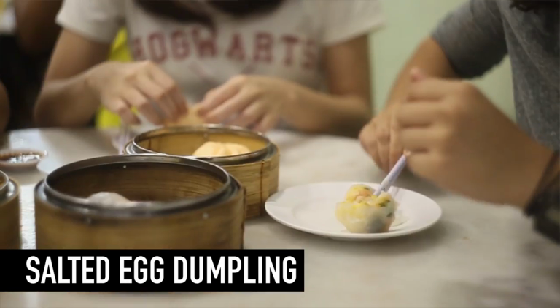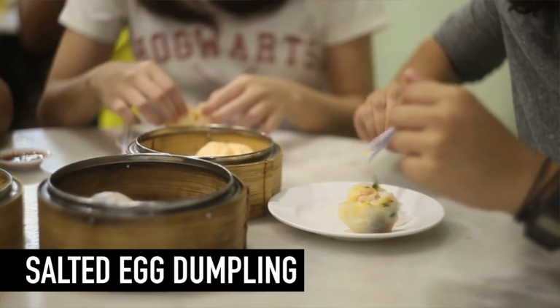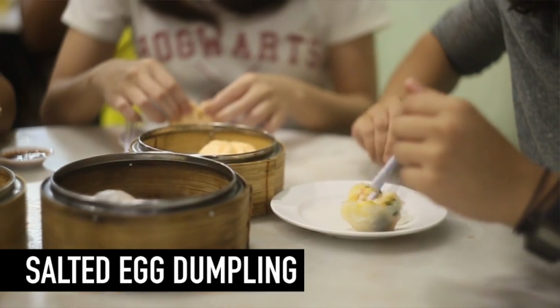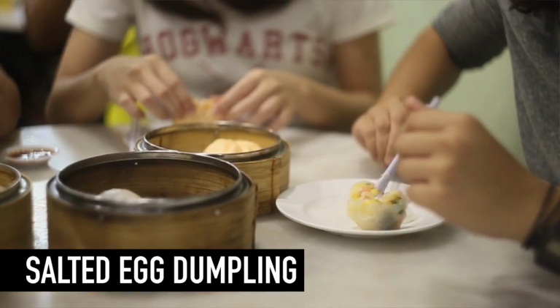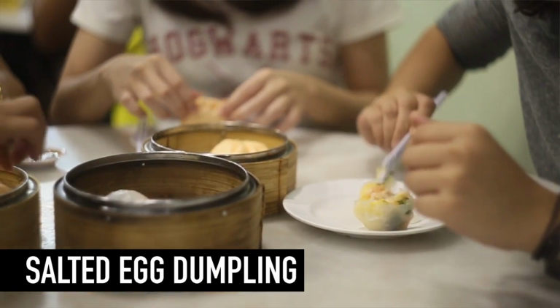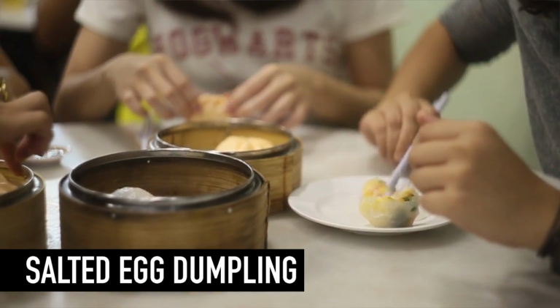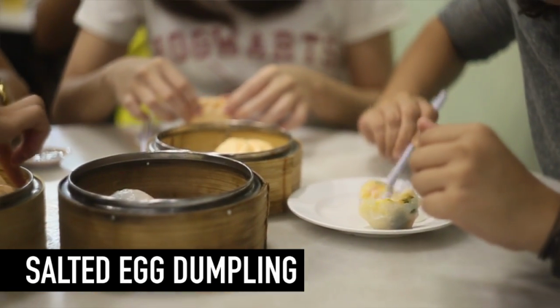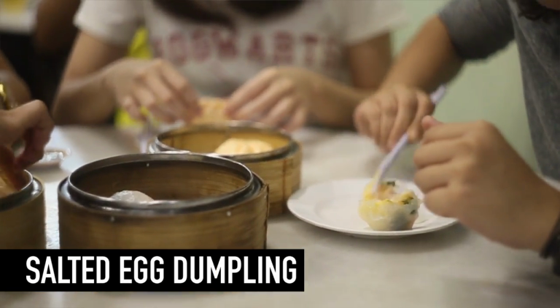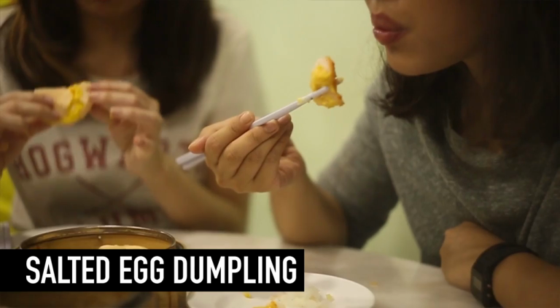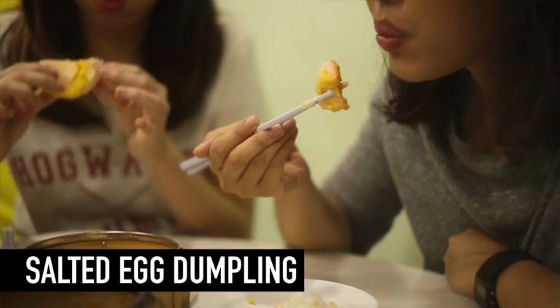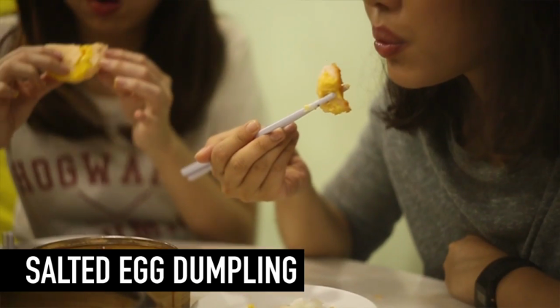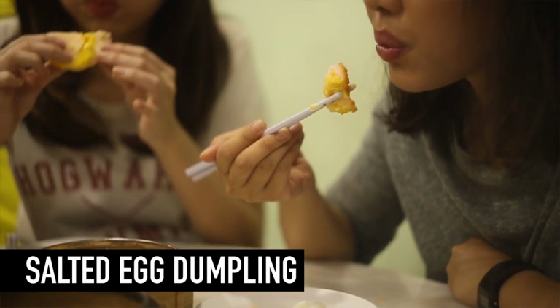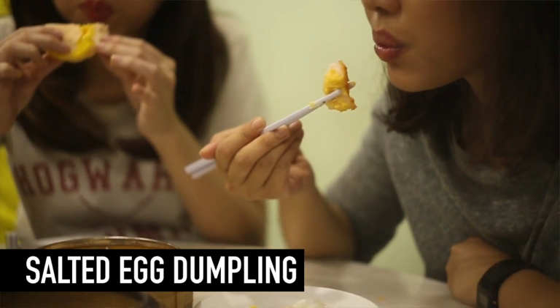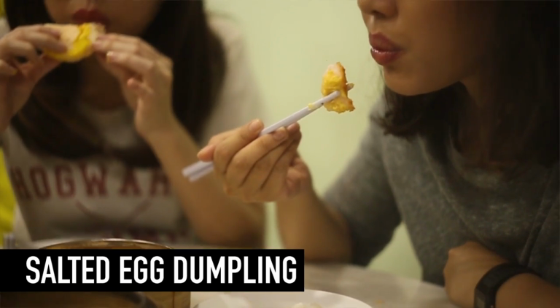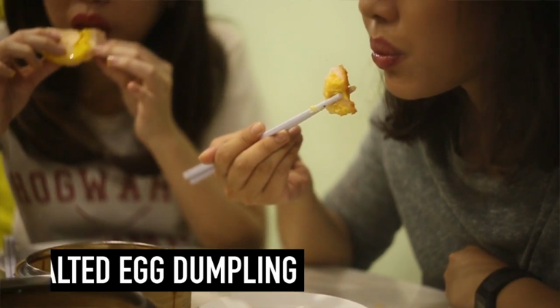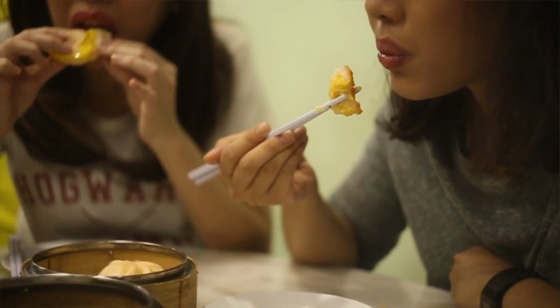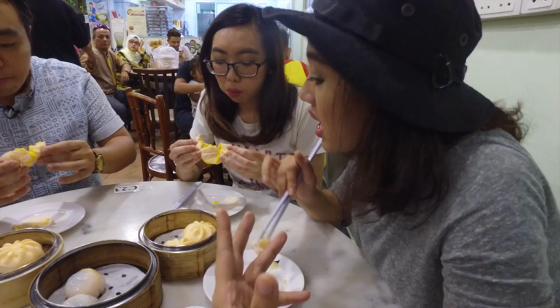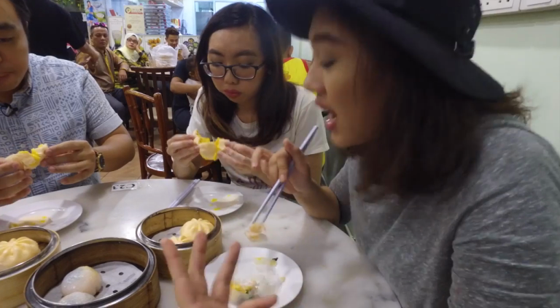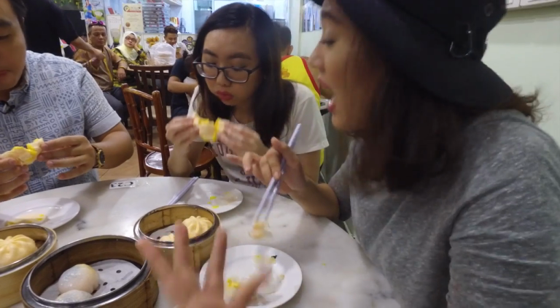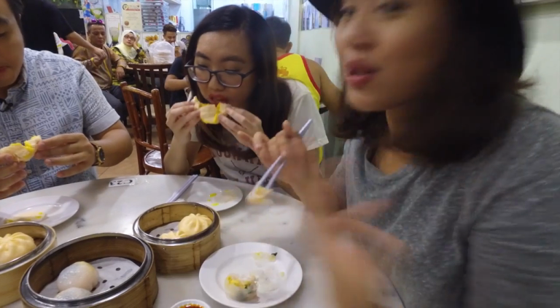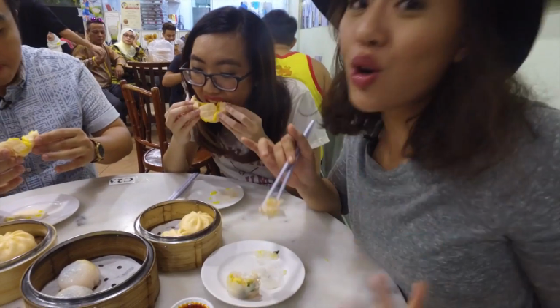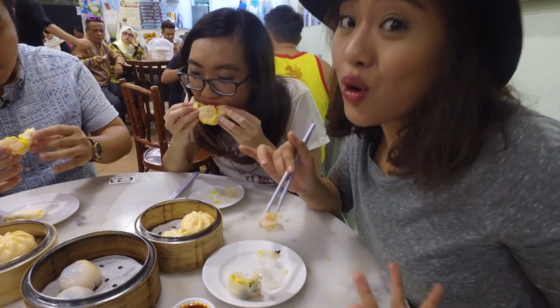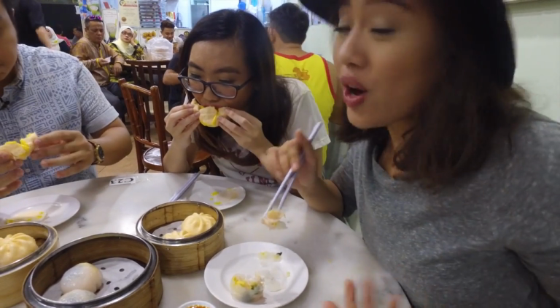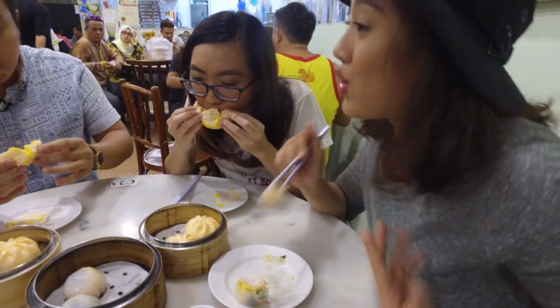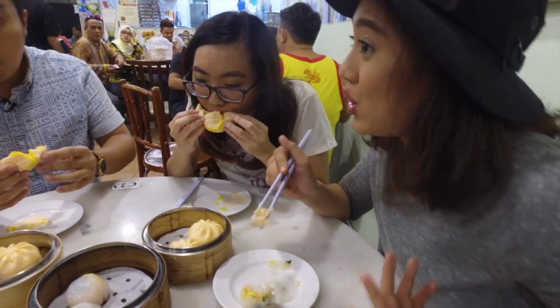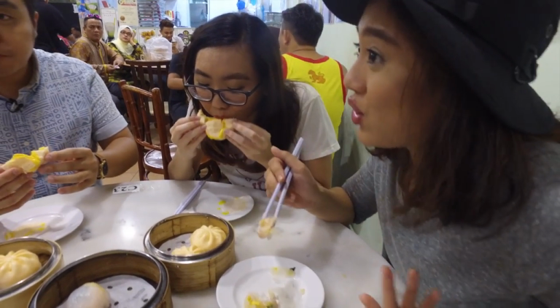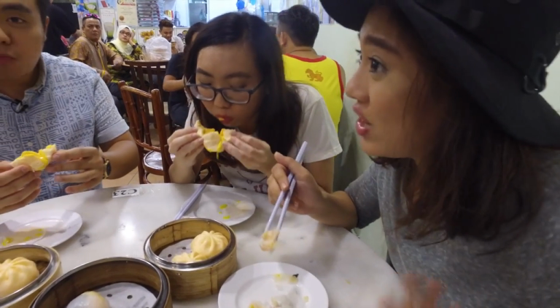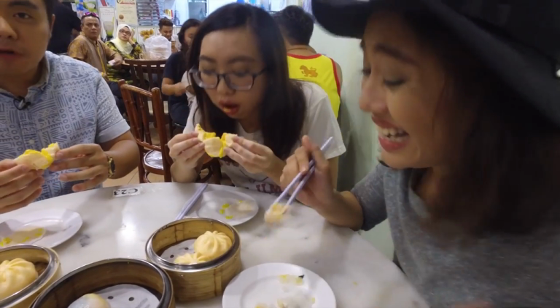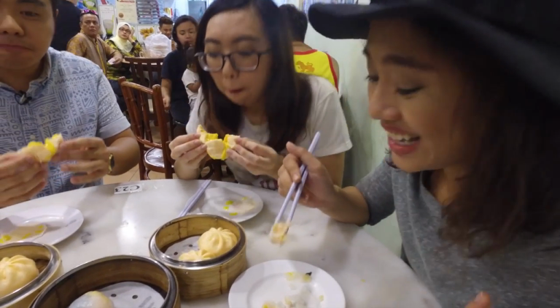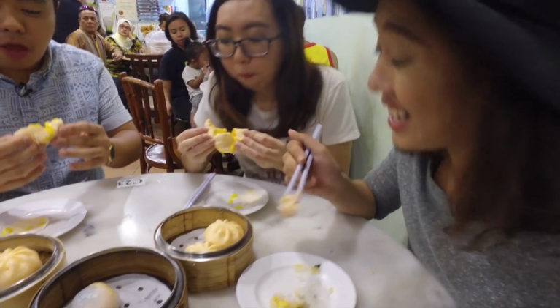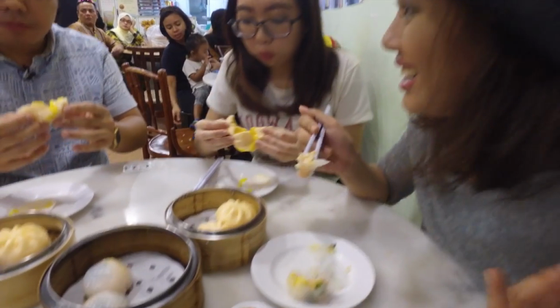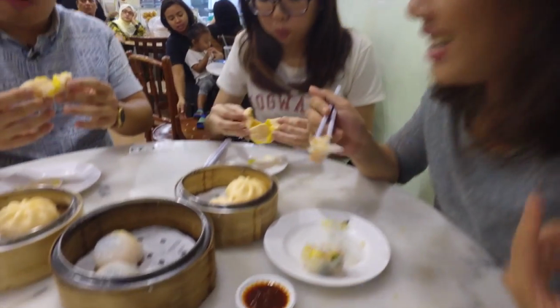What is it called? Salted egg dumpling. And yeah, I'm just going to go and continue on eating and eating.